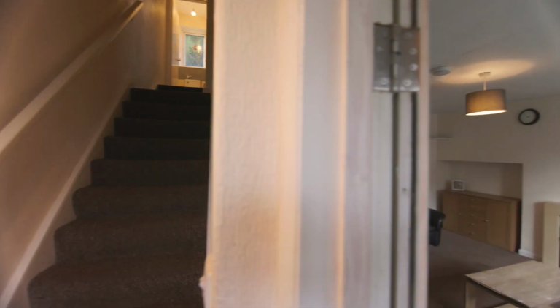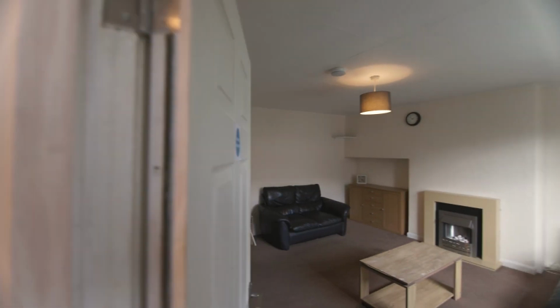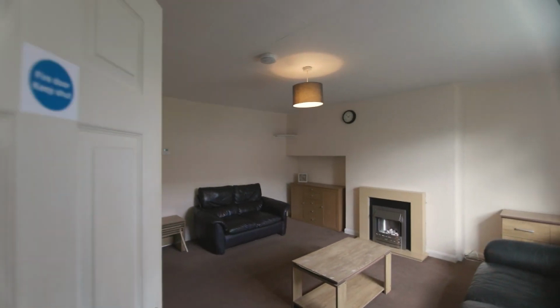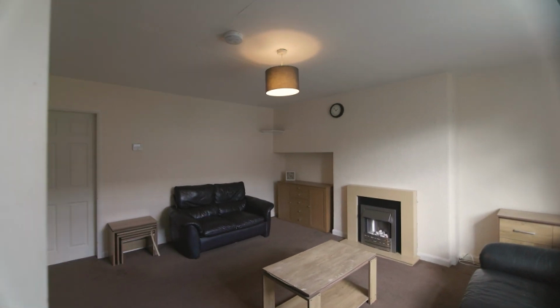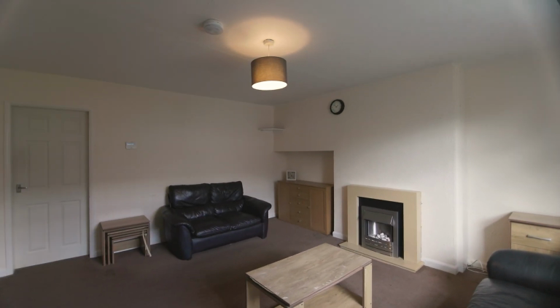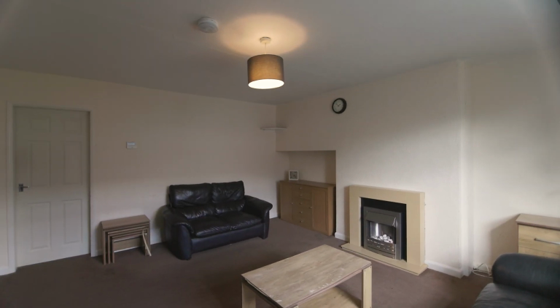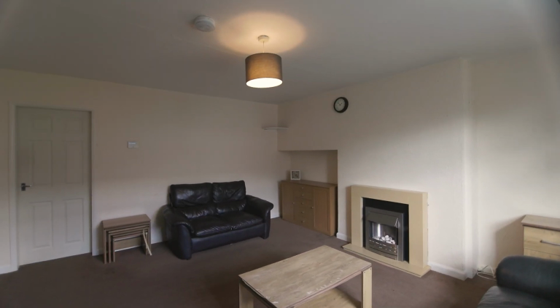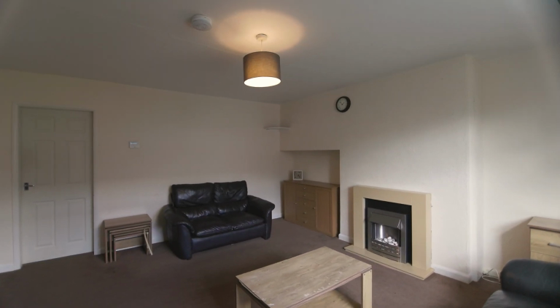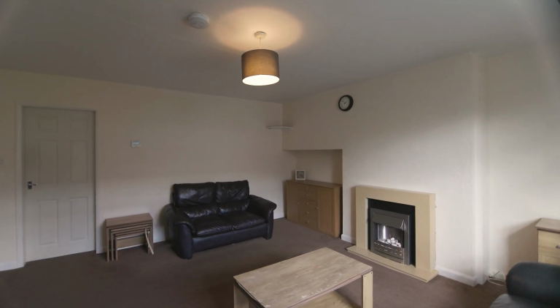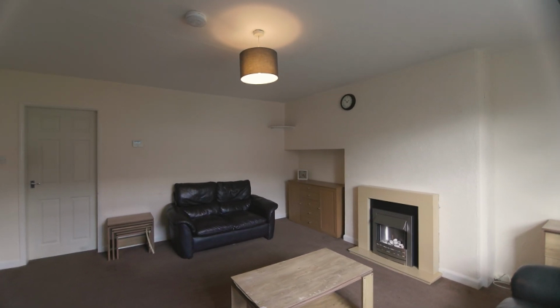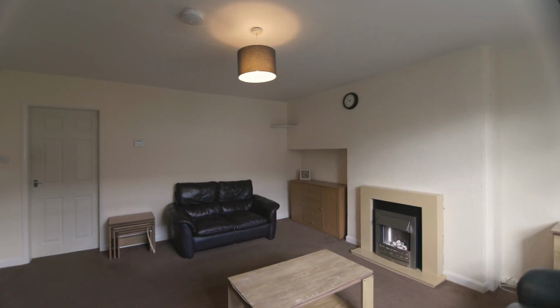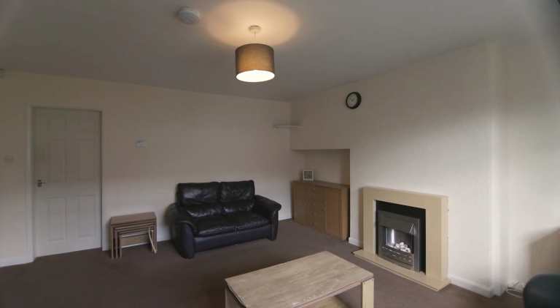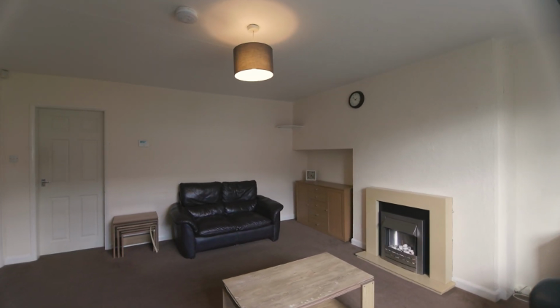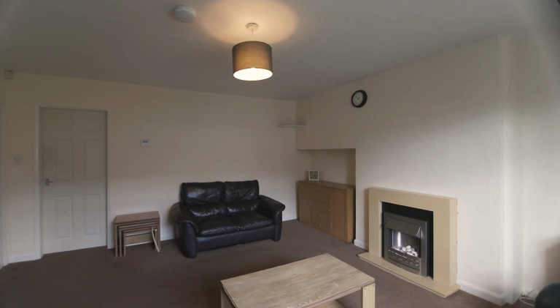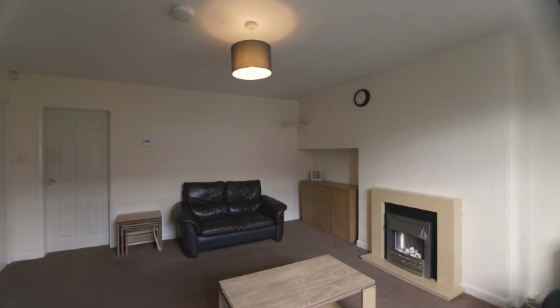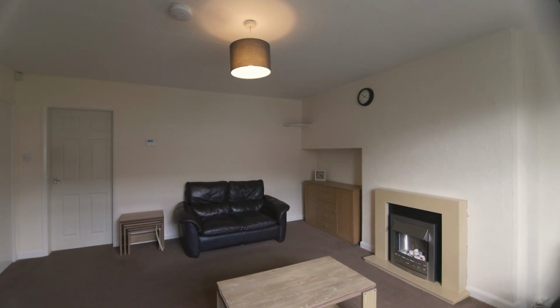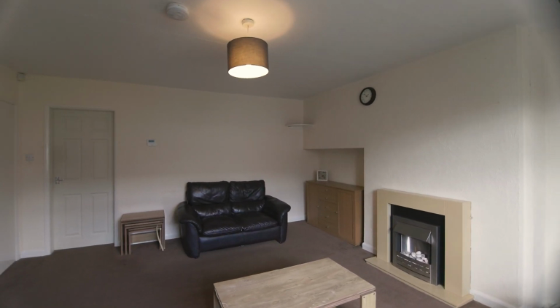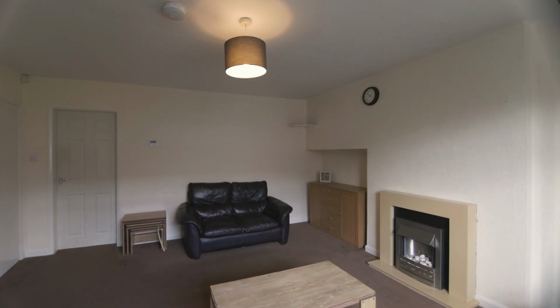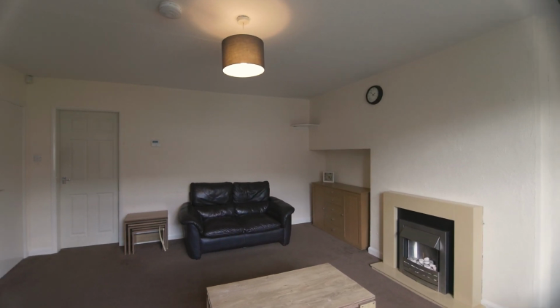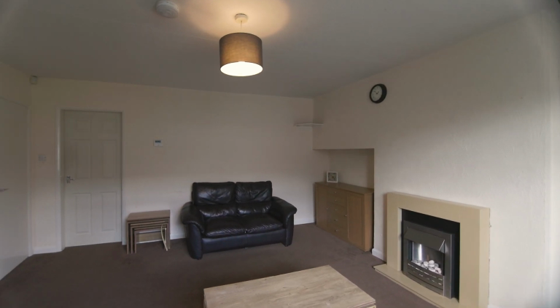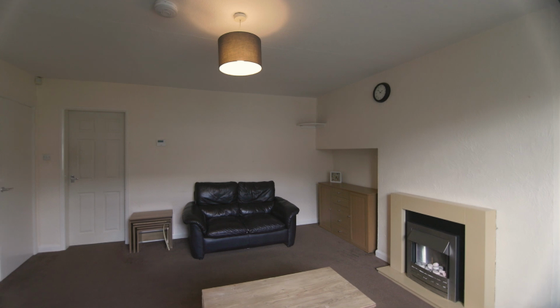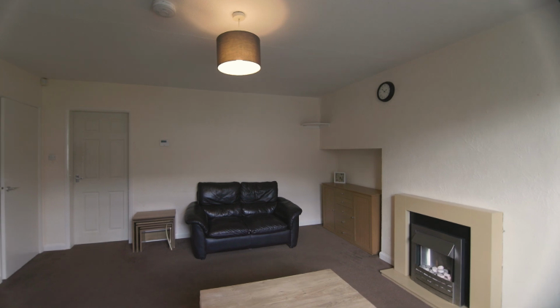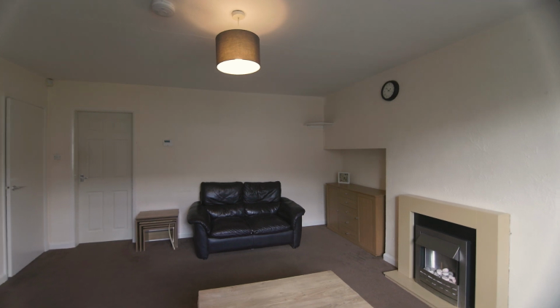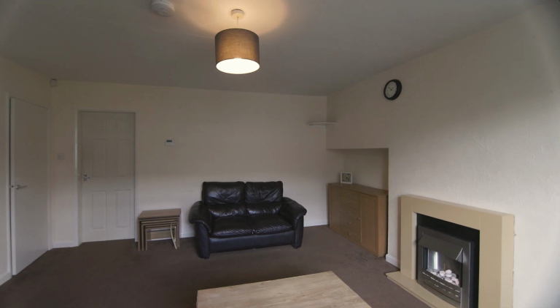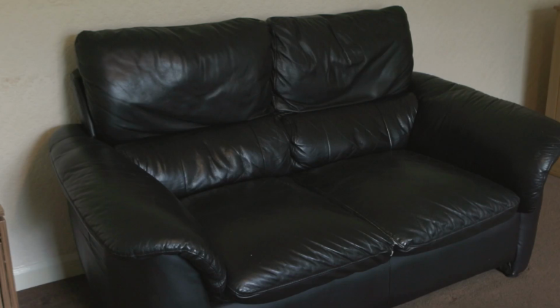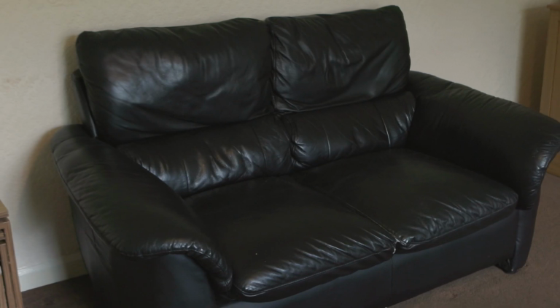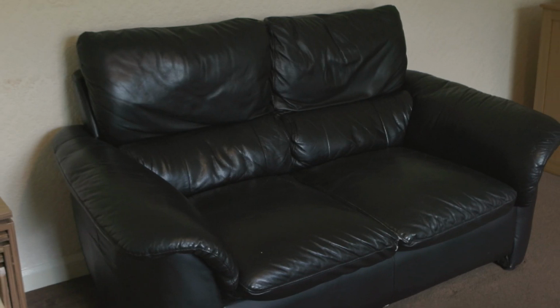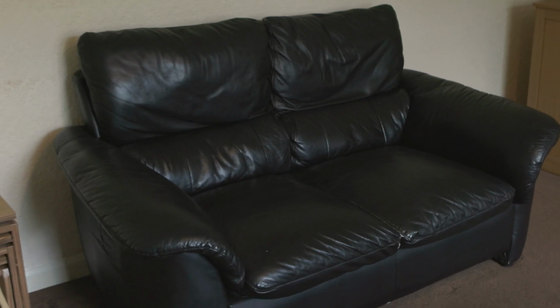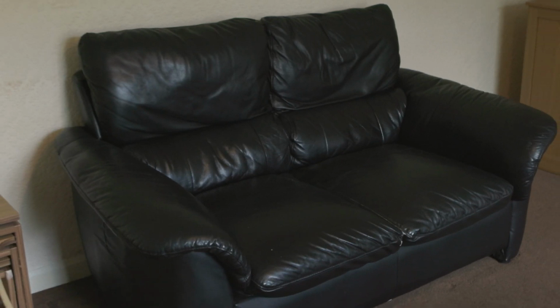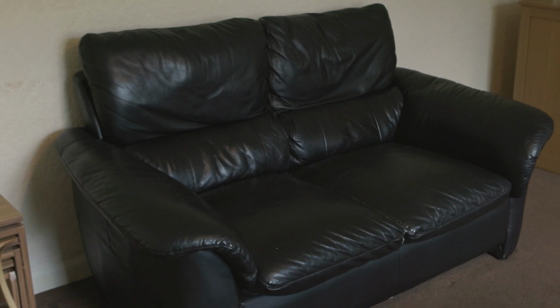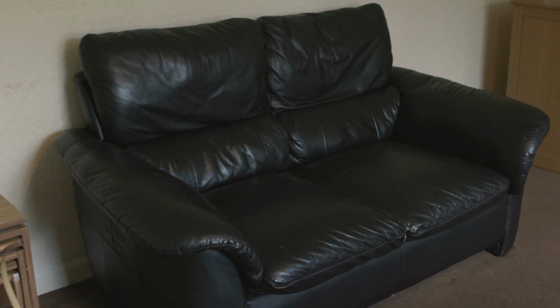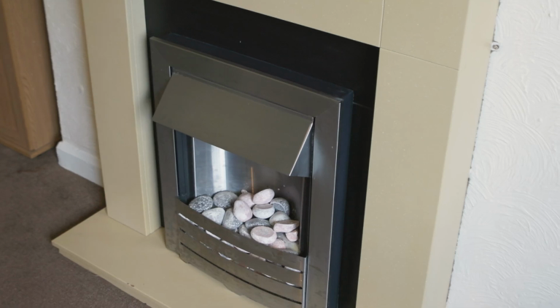As we enter the property, we first come to the spacious living room. The living room comes with comfortable seating, a TV and a coffee table.